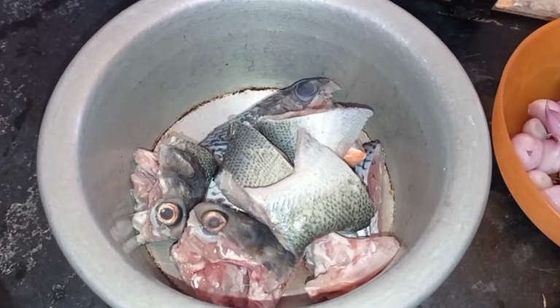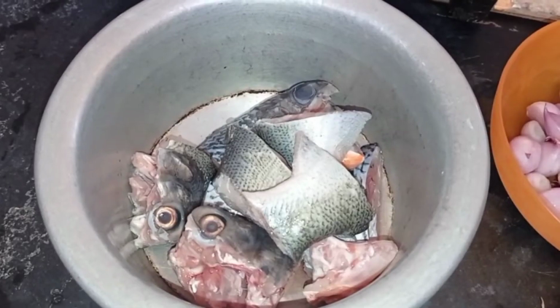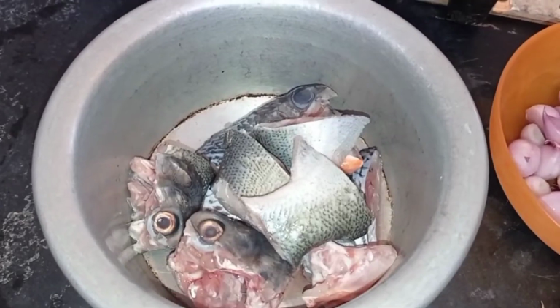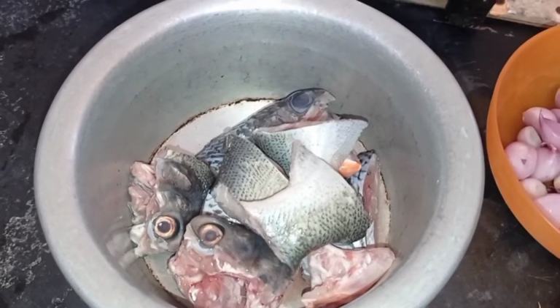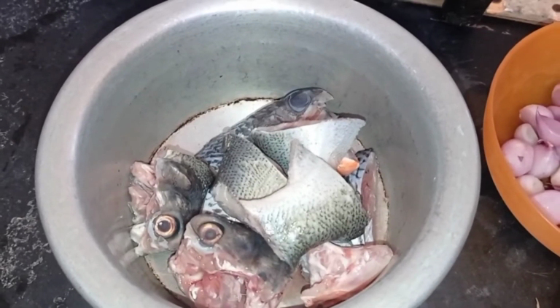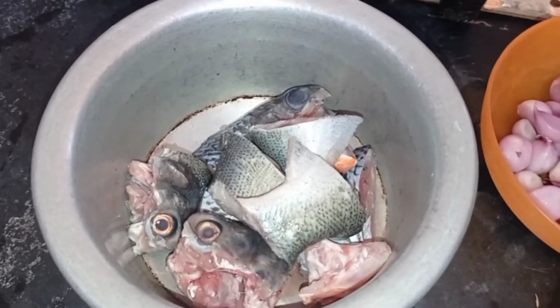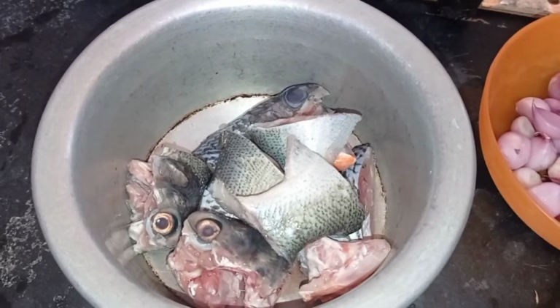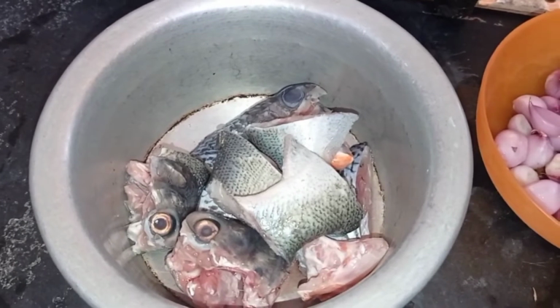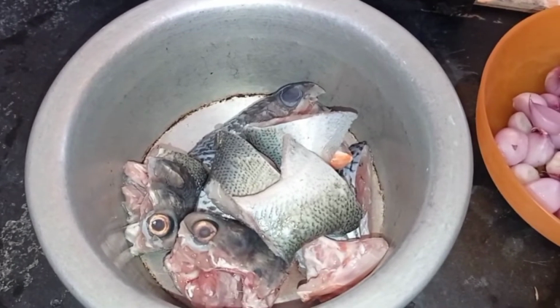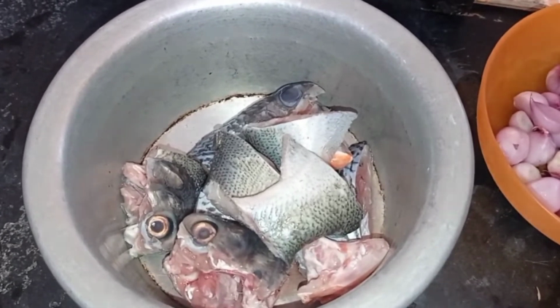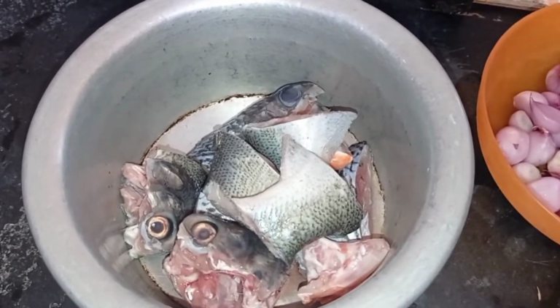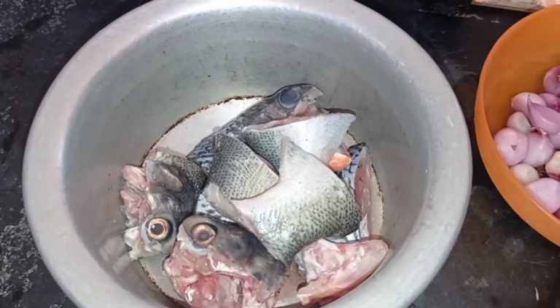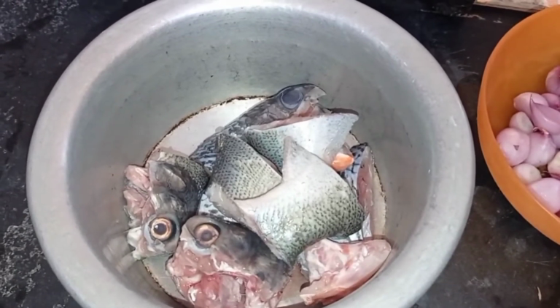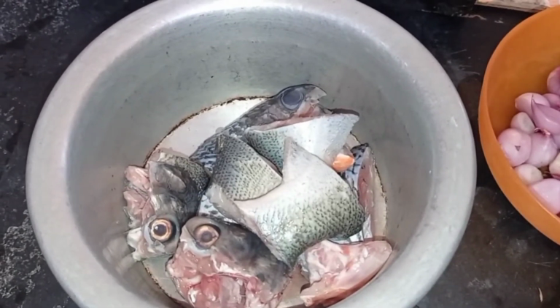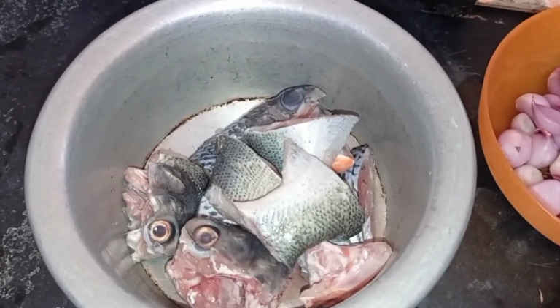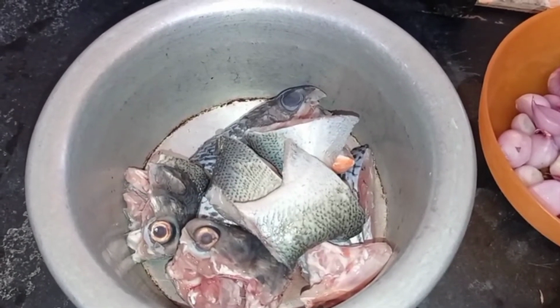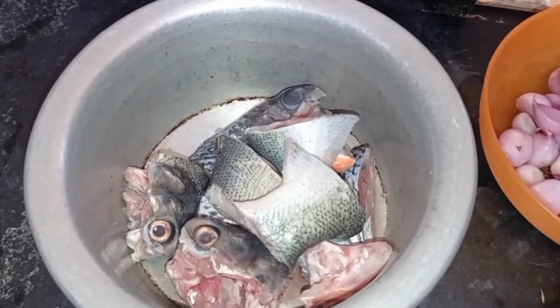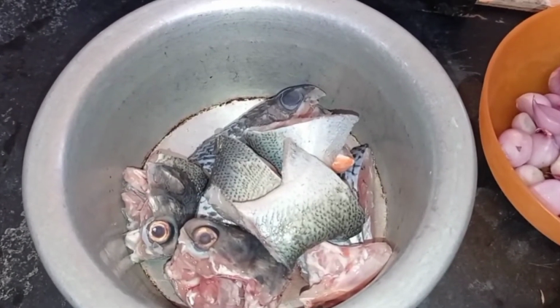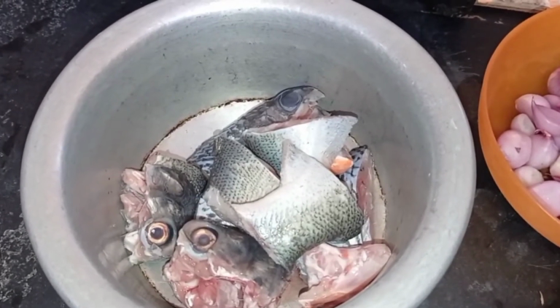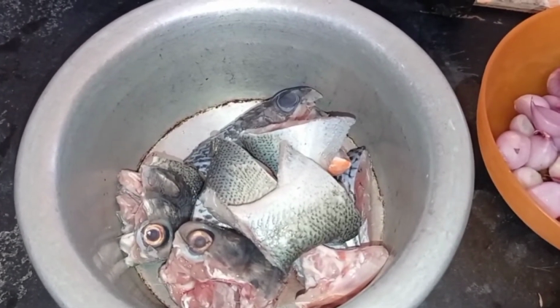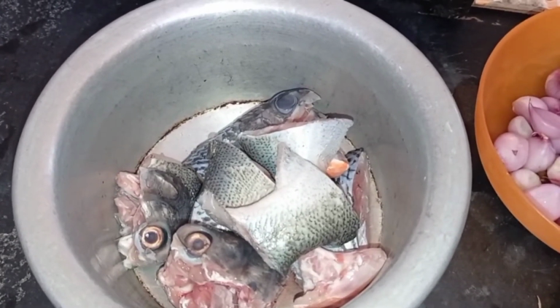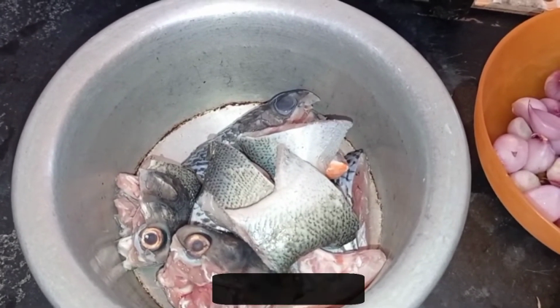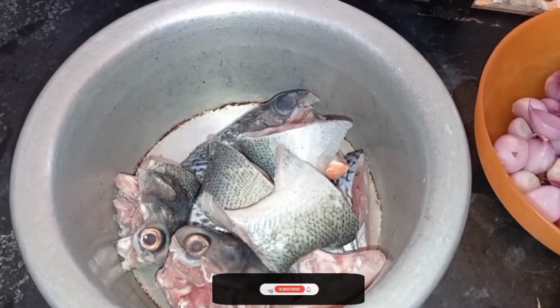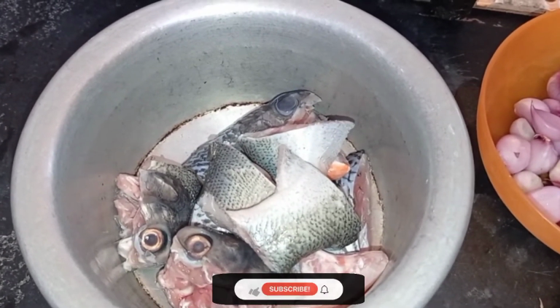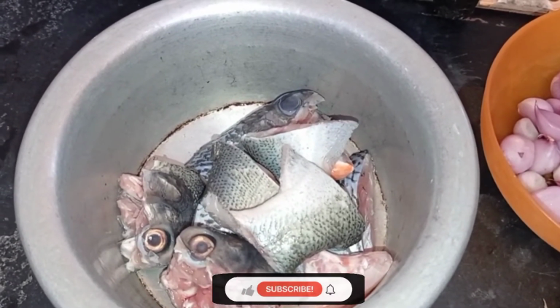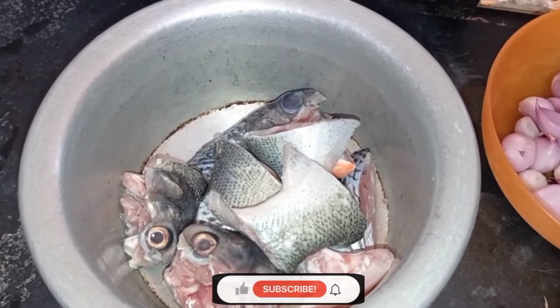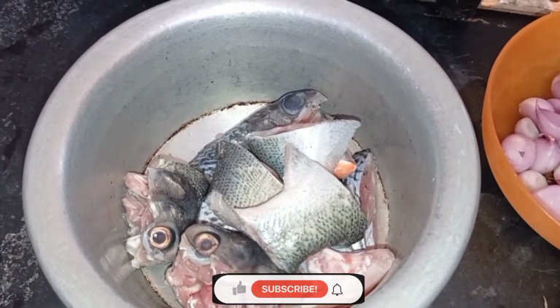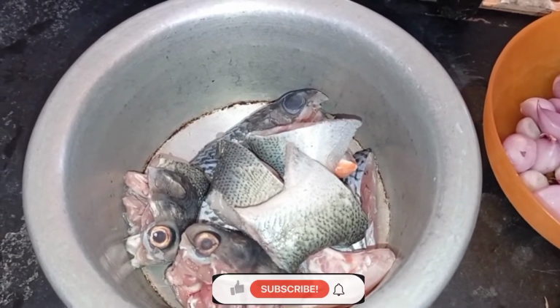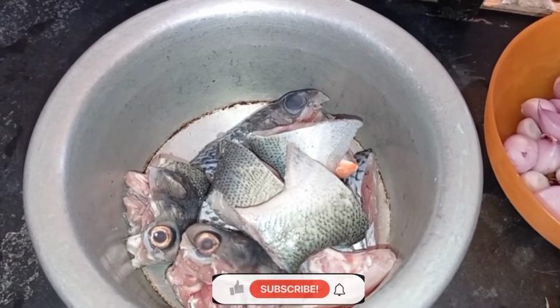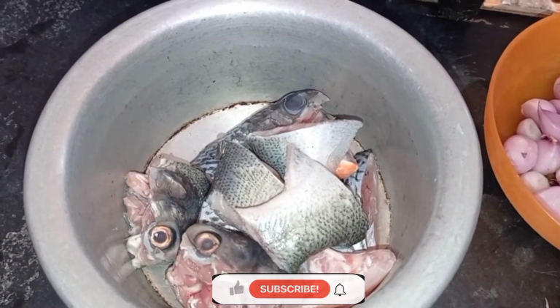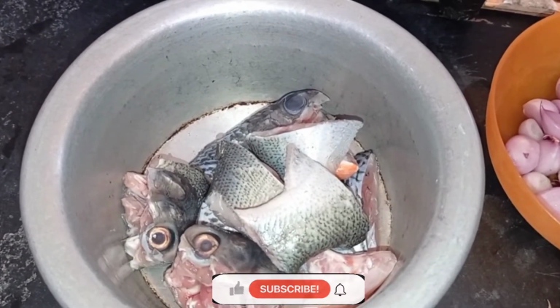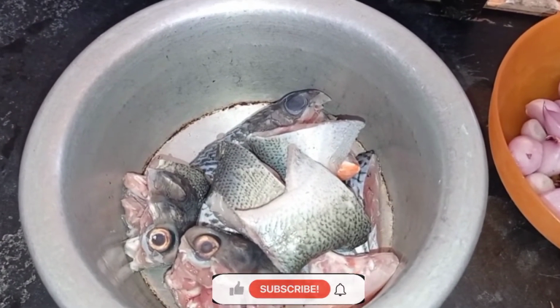Welcome to AR Creation. This recipe is a super nice meal.